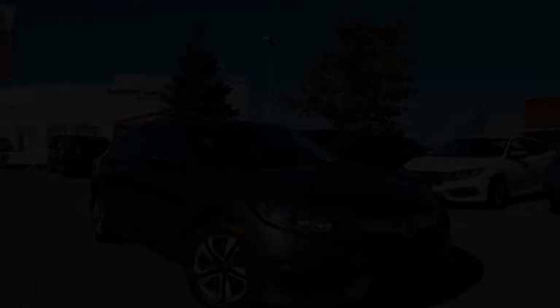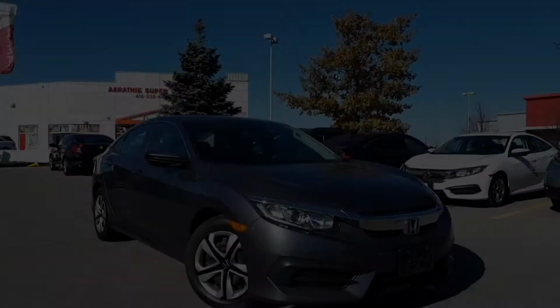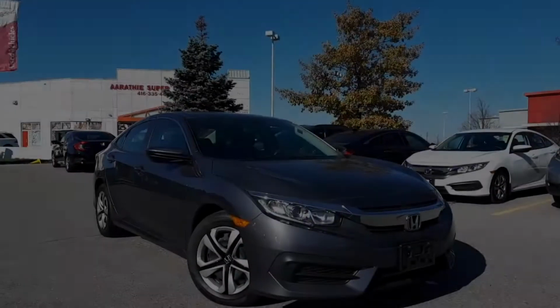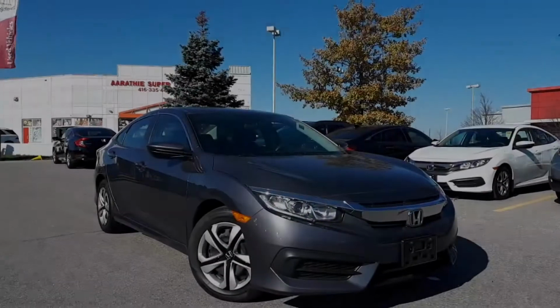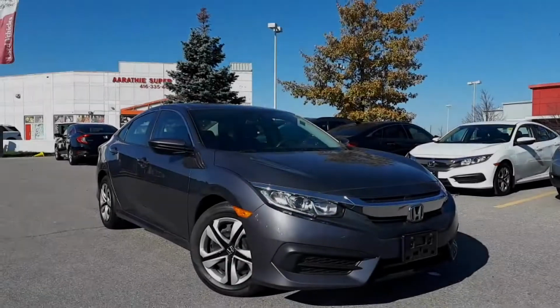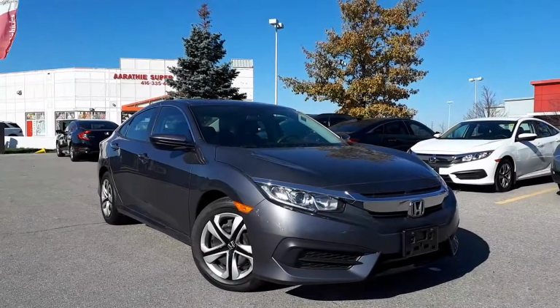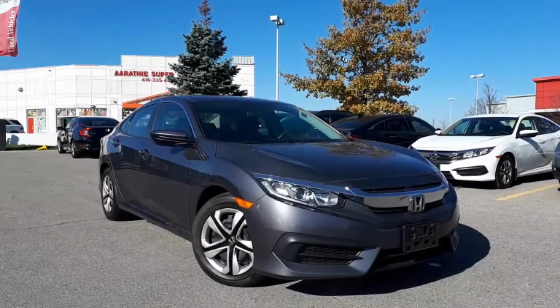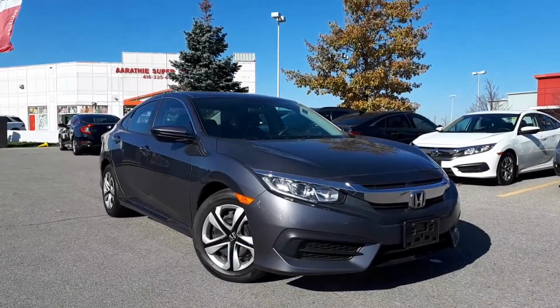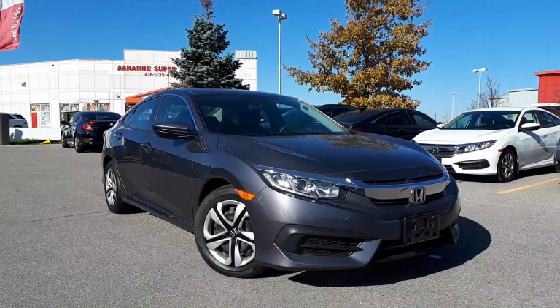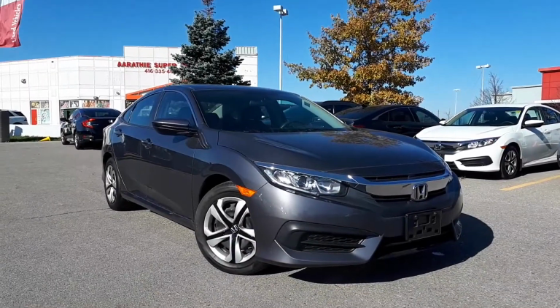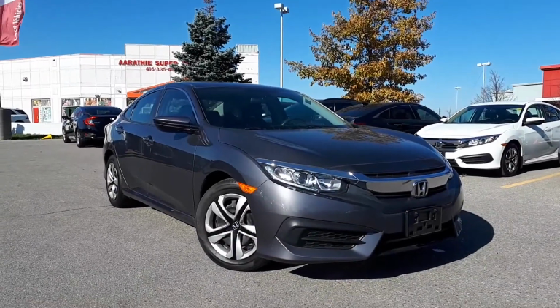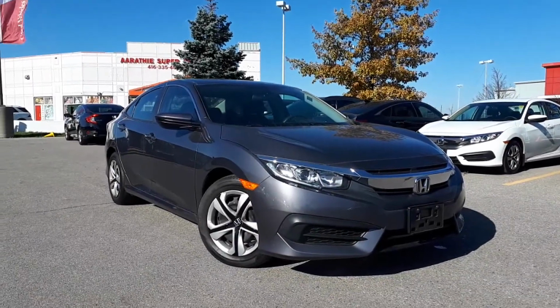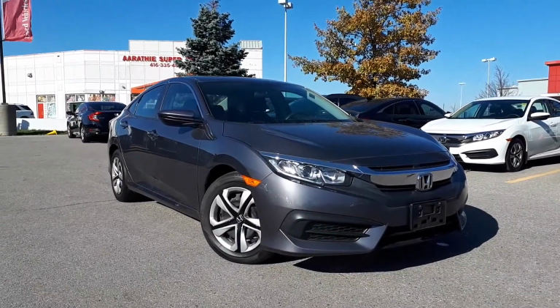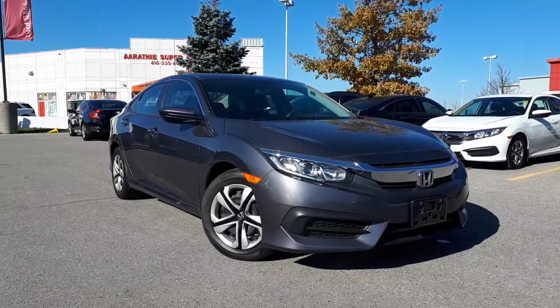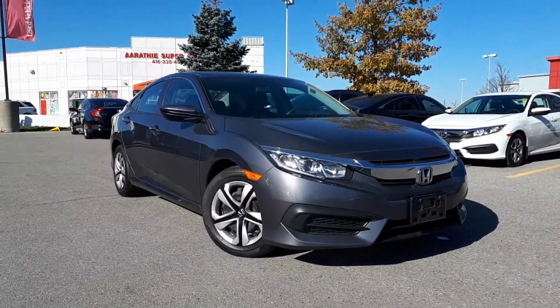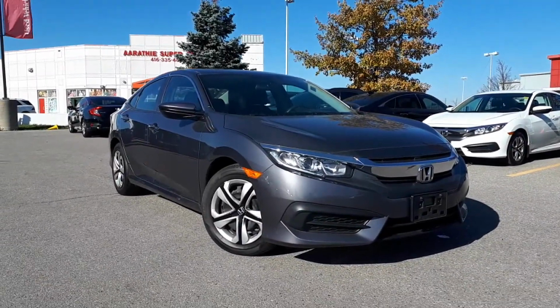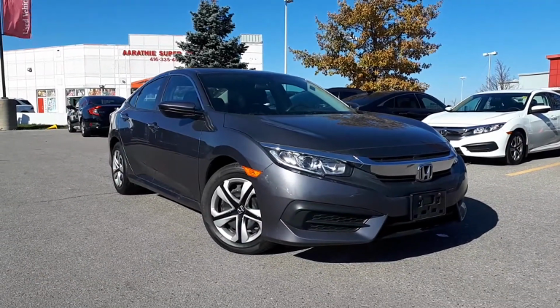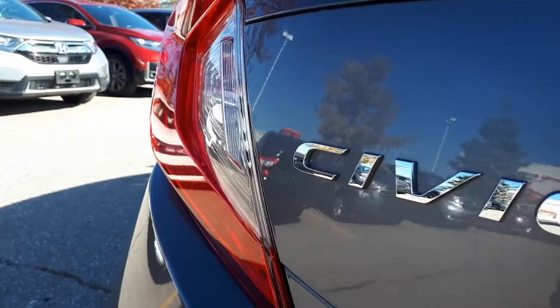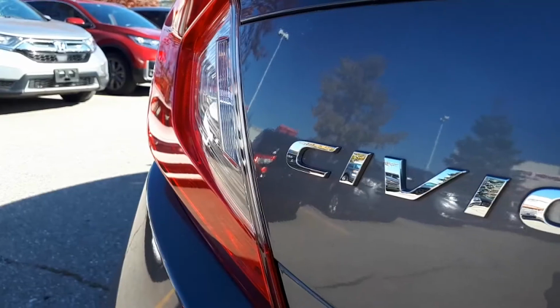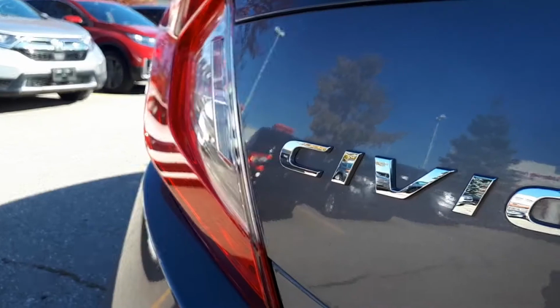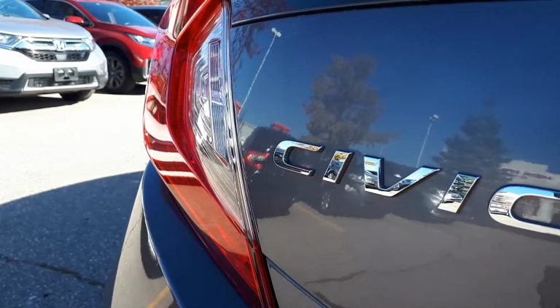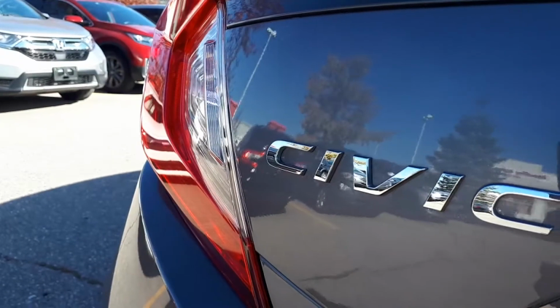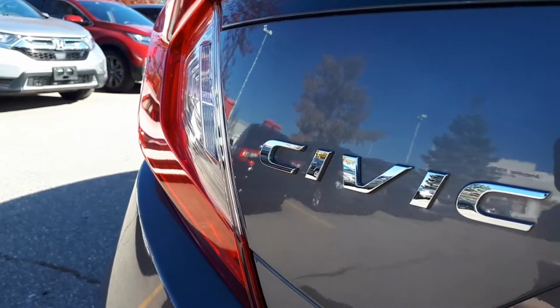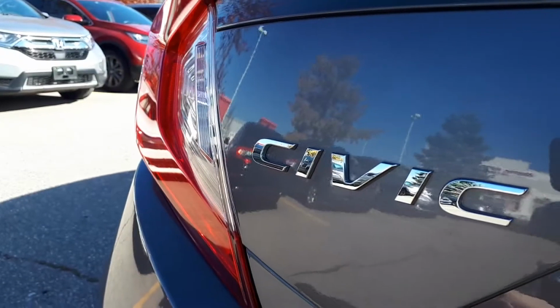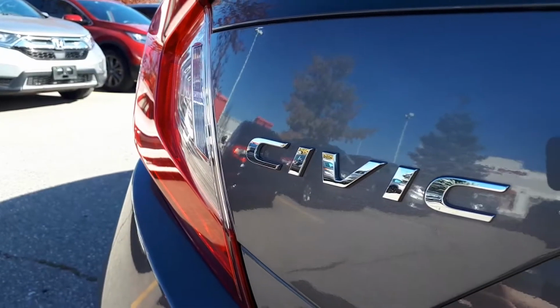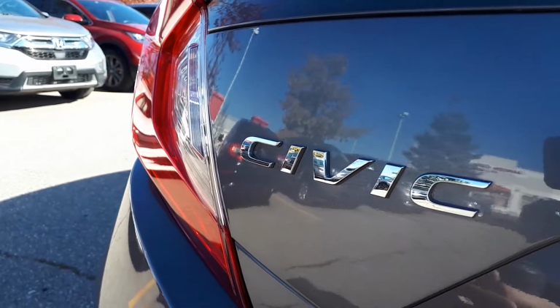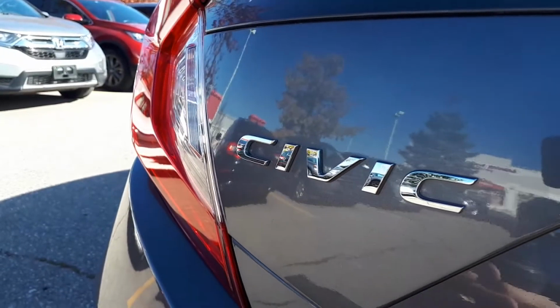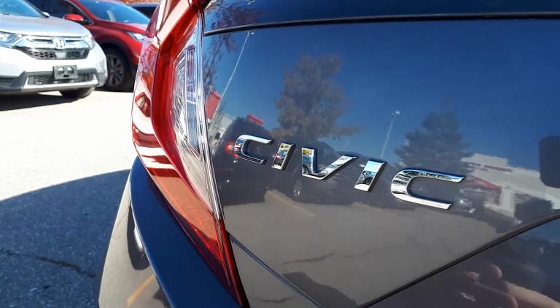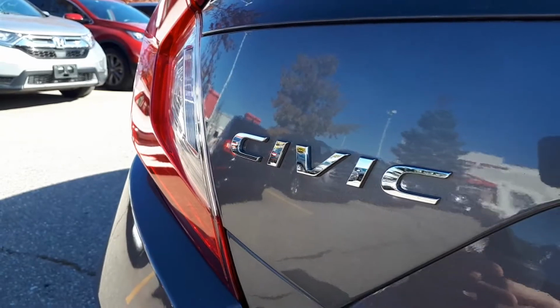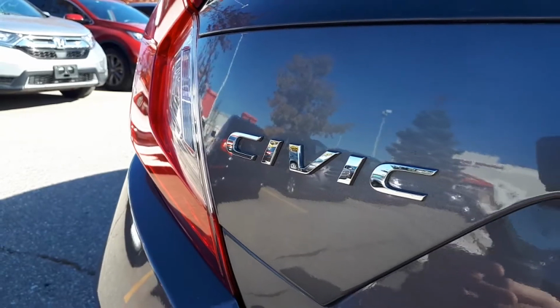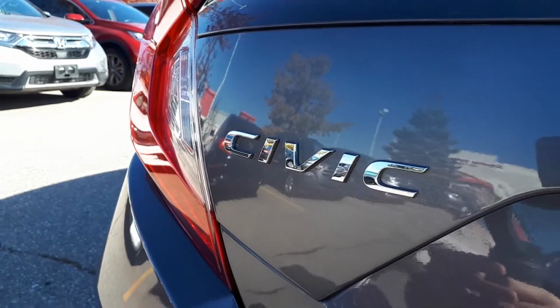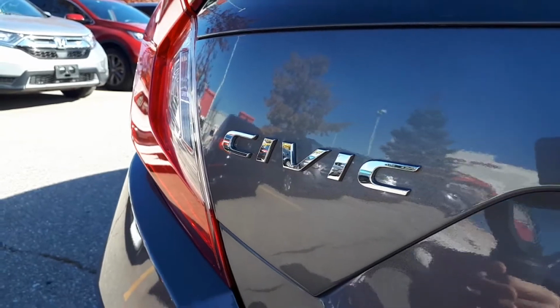Here at Formula Honda, we have a pre-owned and one-owner 2017 Honda Civic LX.